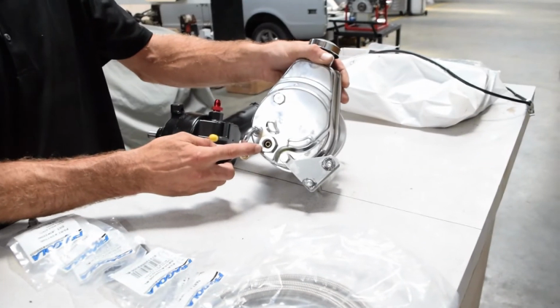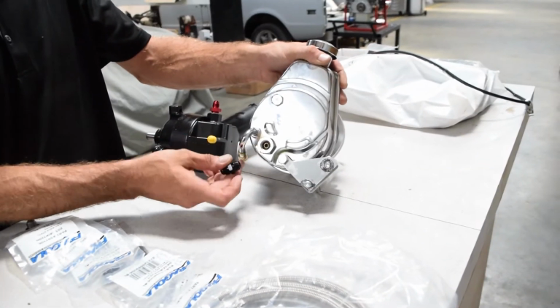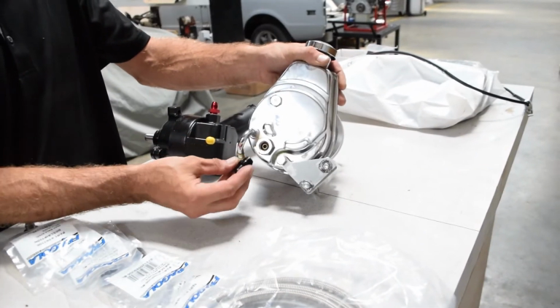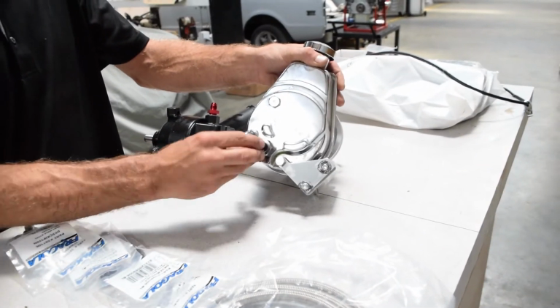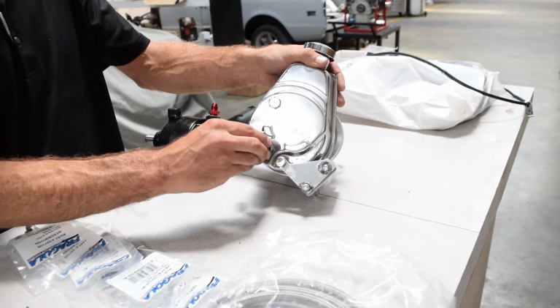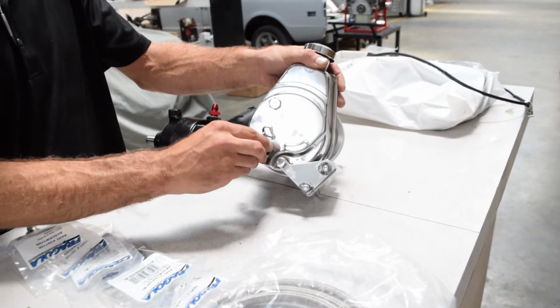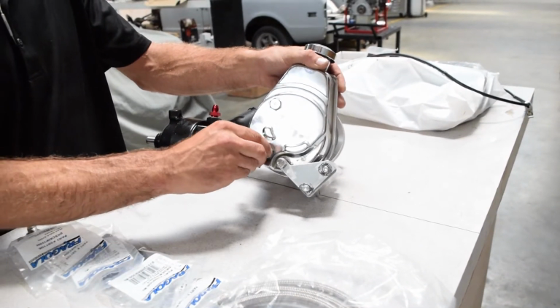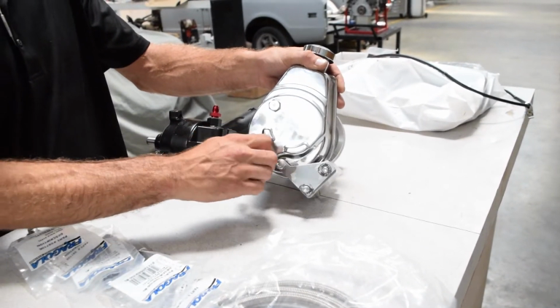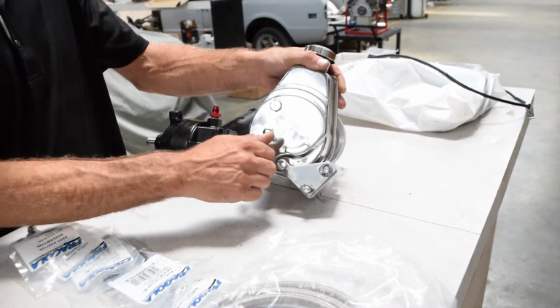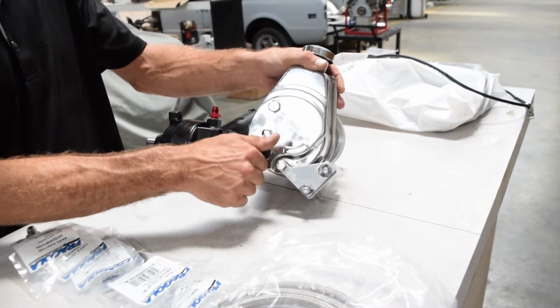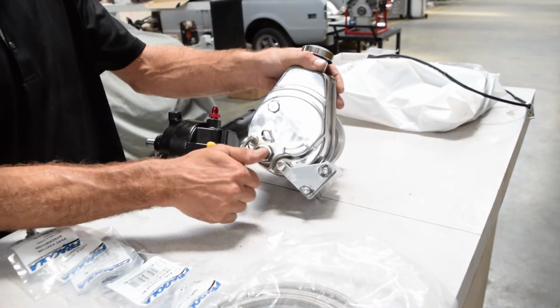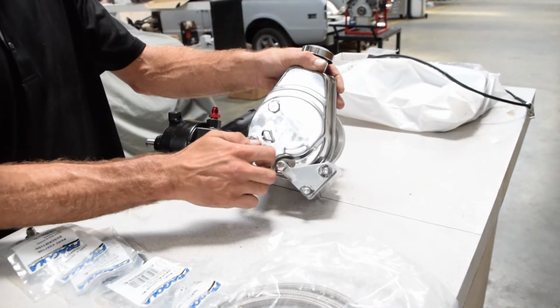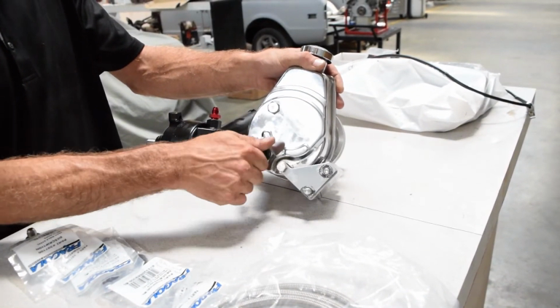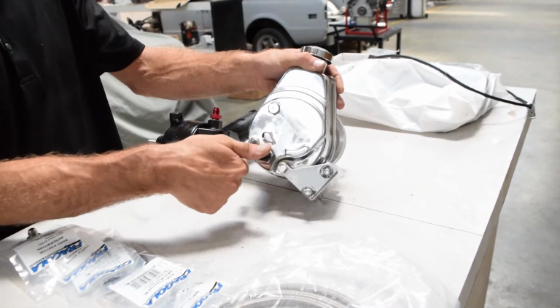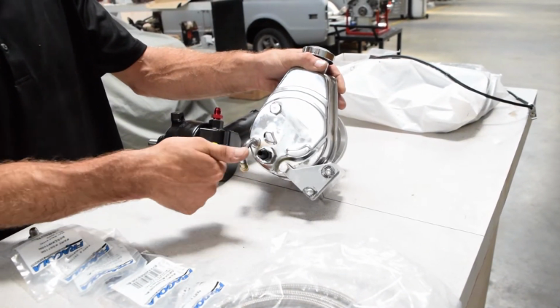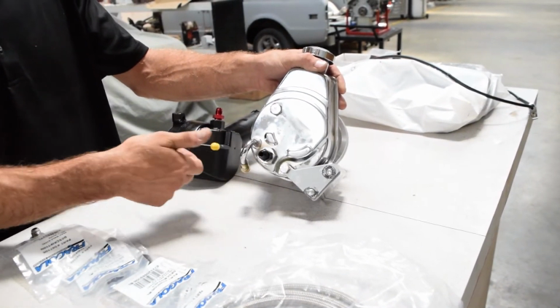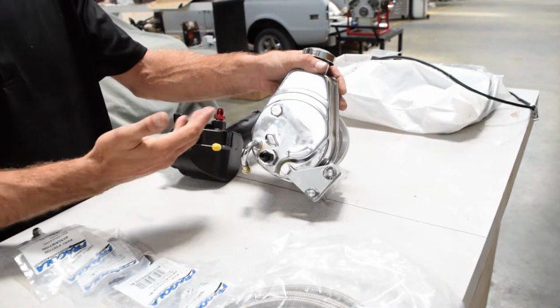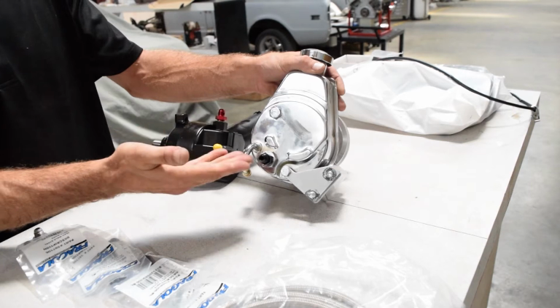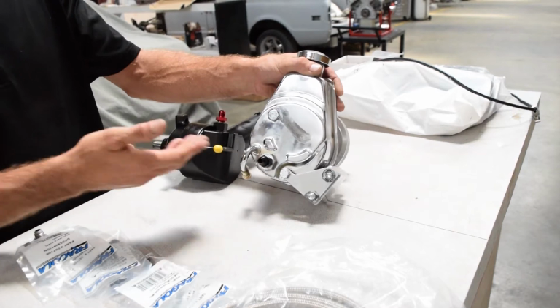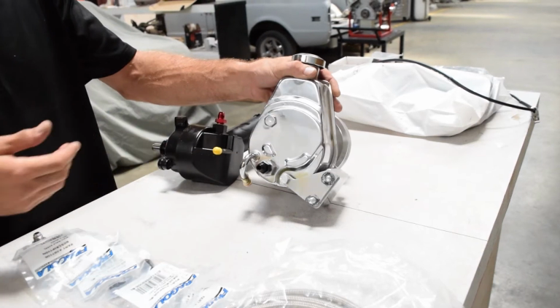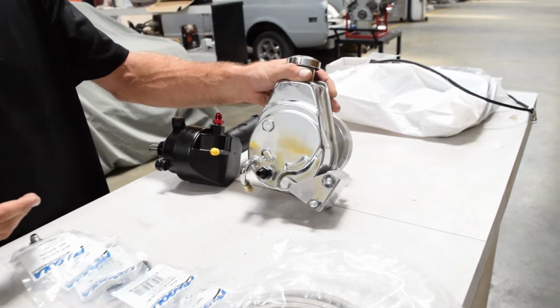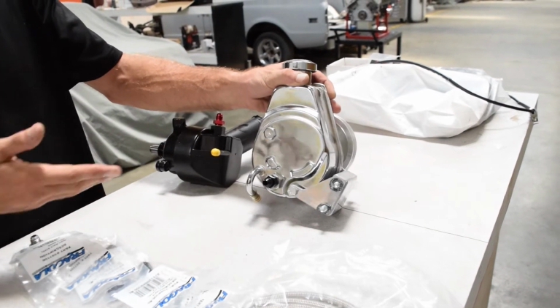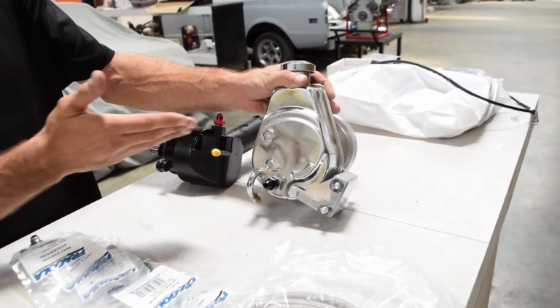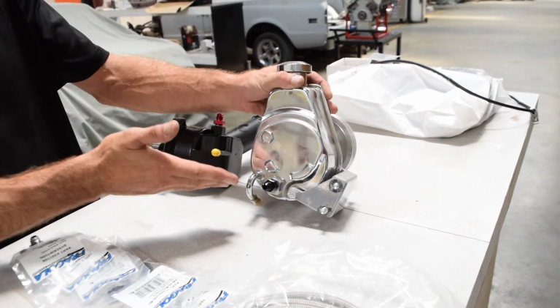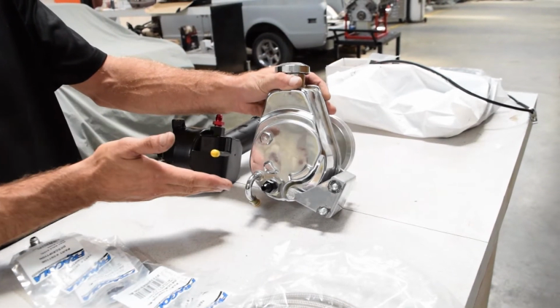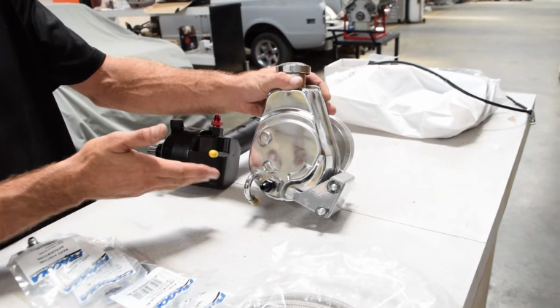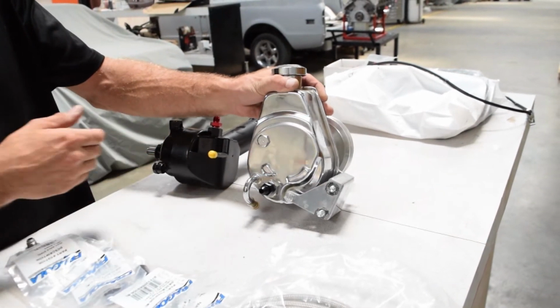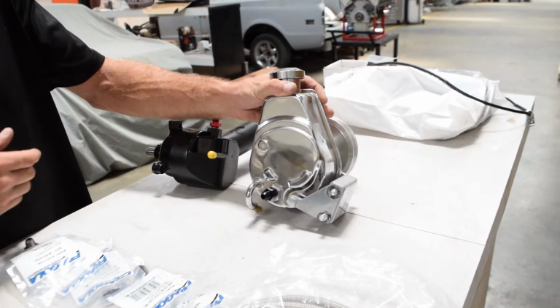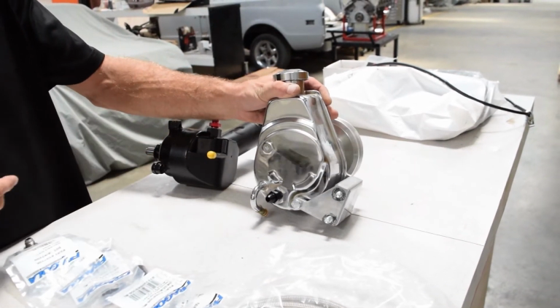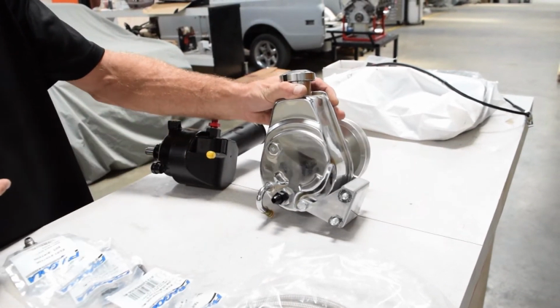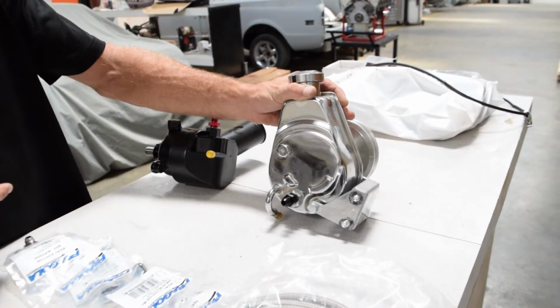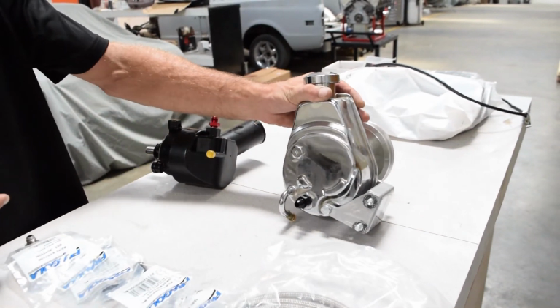That inverted flare is going to seal inside the GM pump. We'll just thread that fitting in and our pressure side as far as the pump is concerned is done.